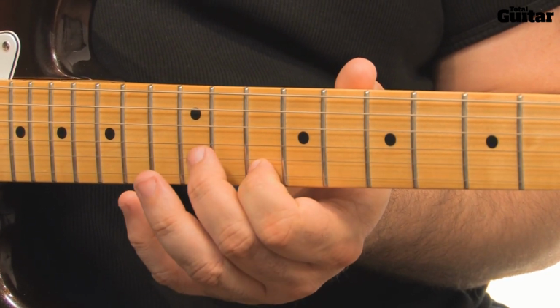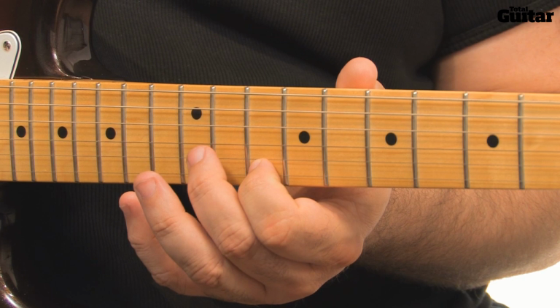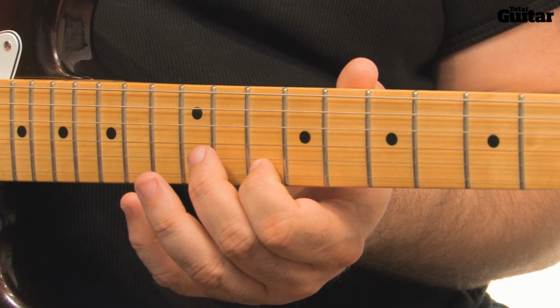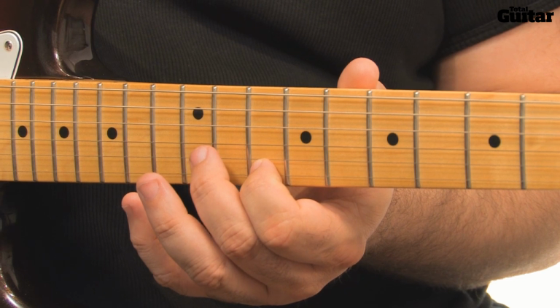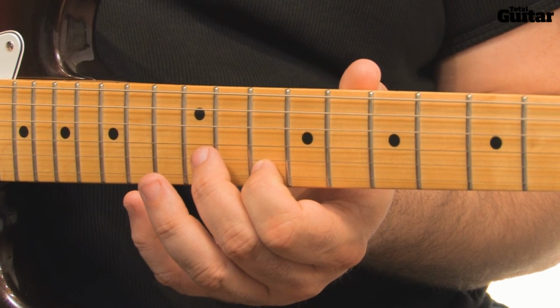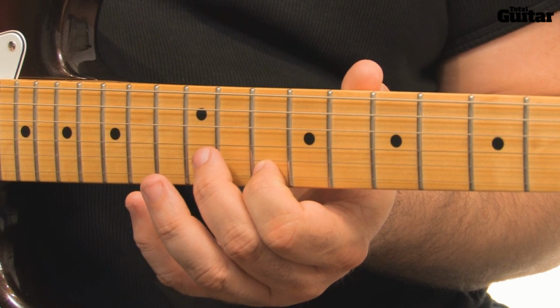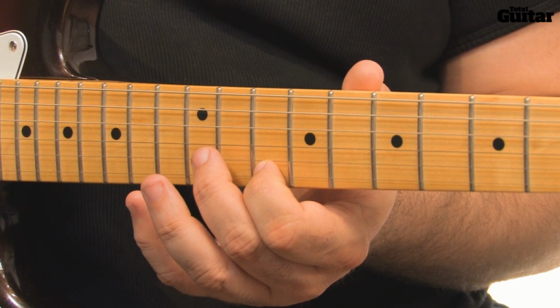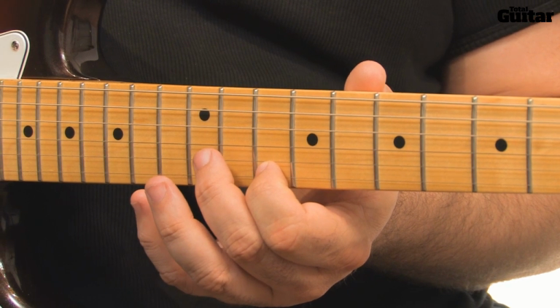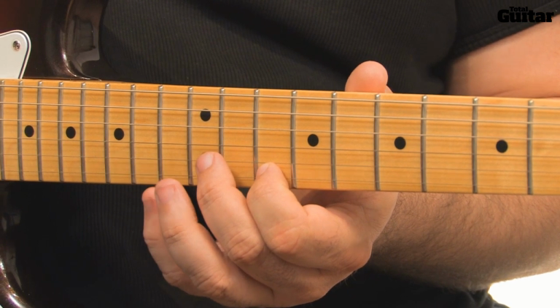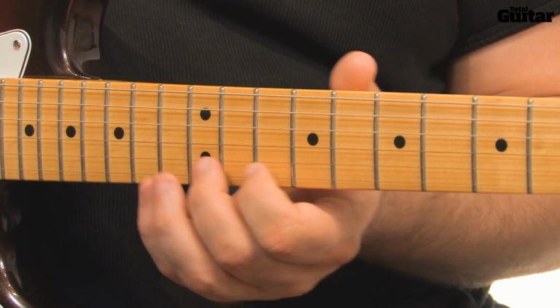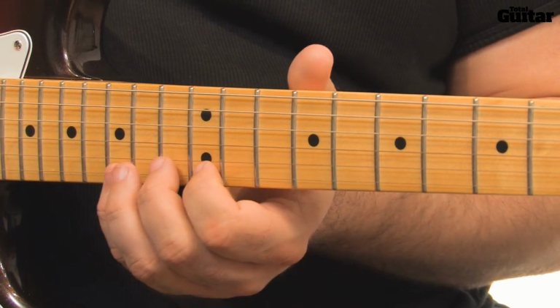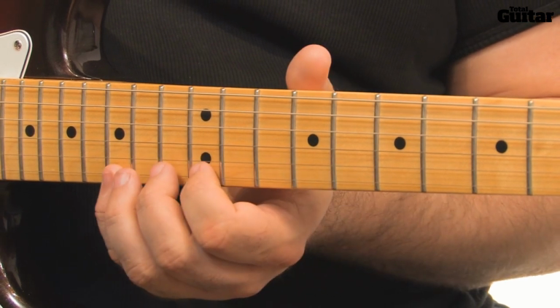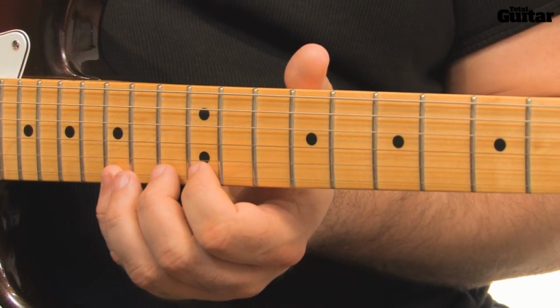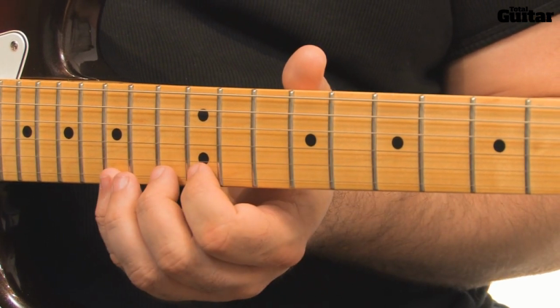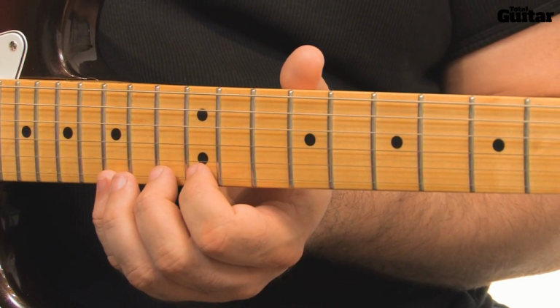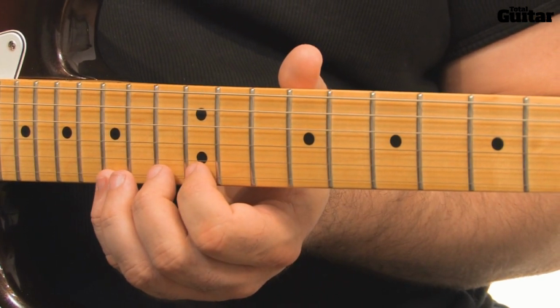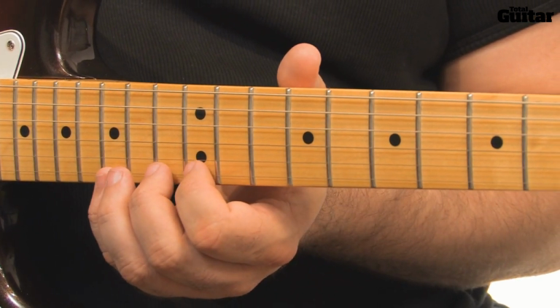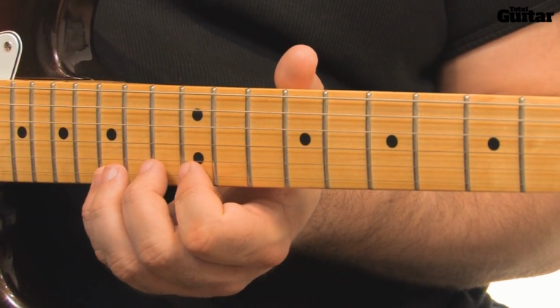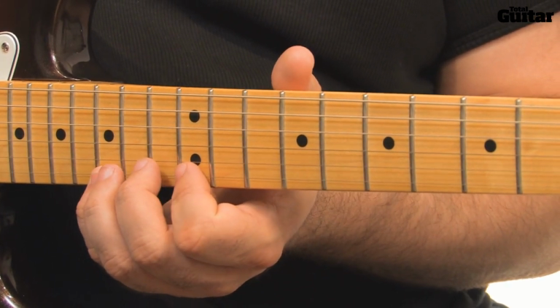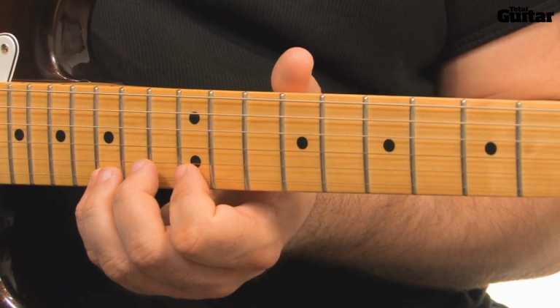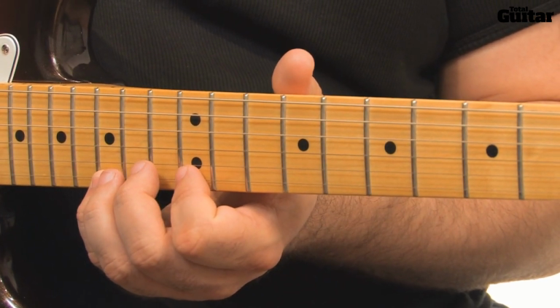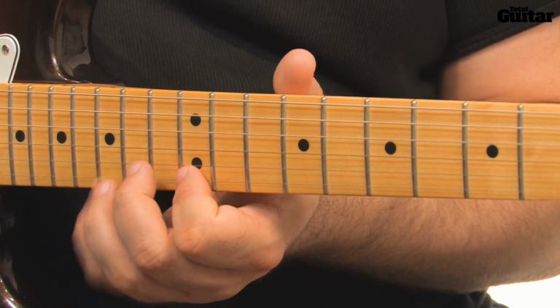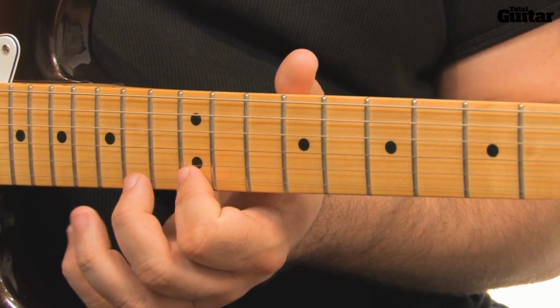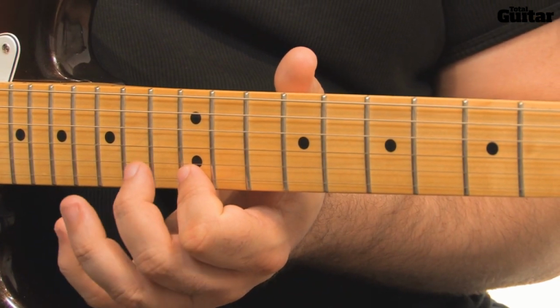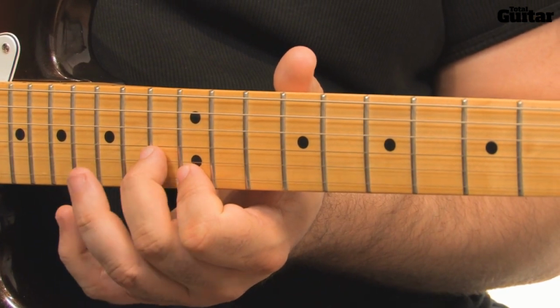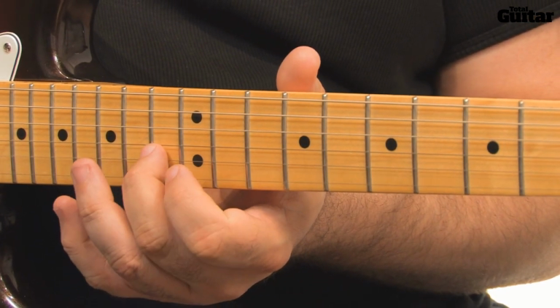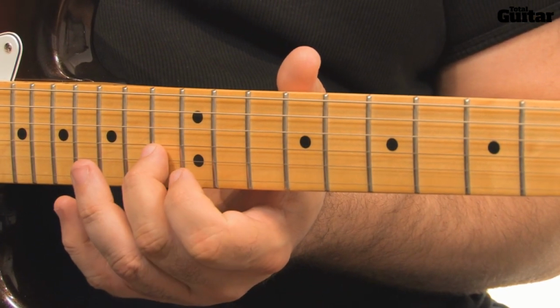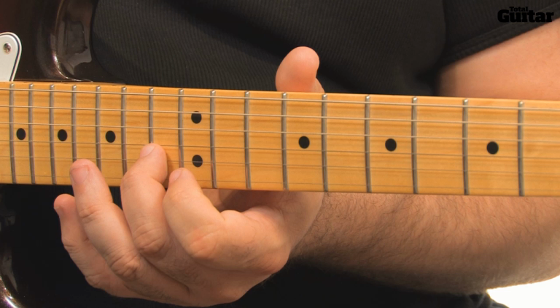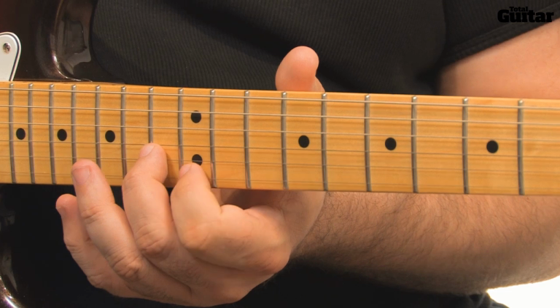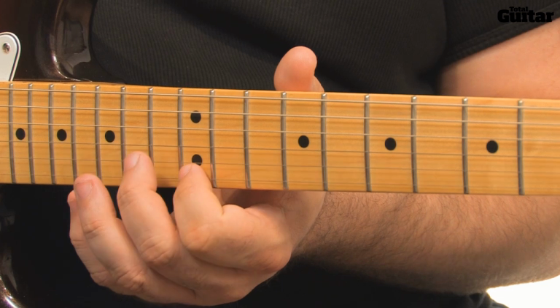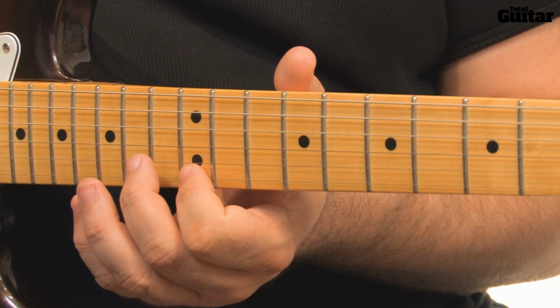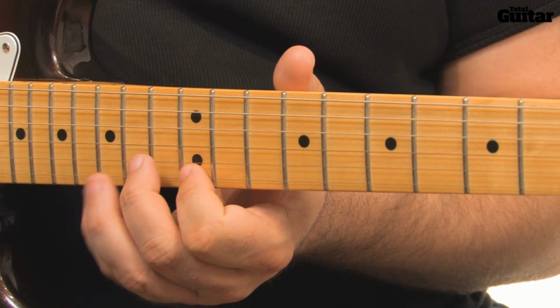Finally, there's a C major arpeggio, which is the same as the previous arpeggio but played two frets higher.